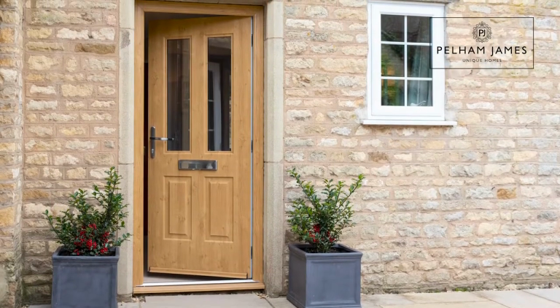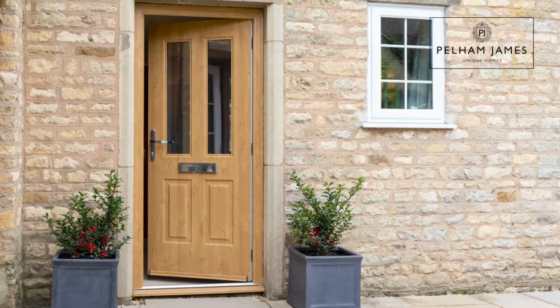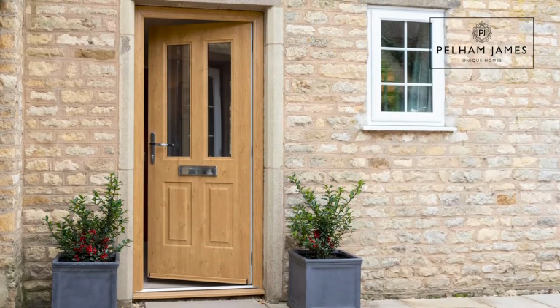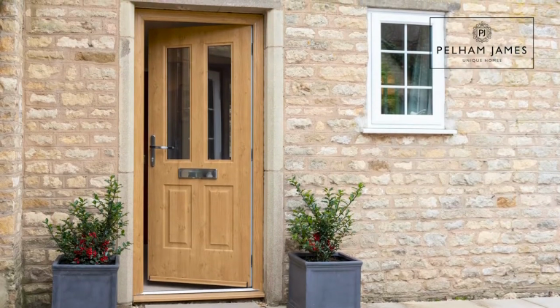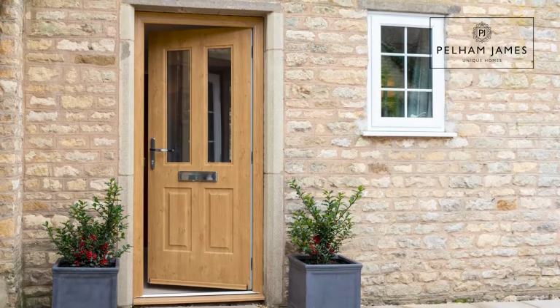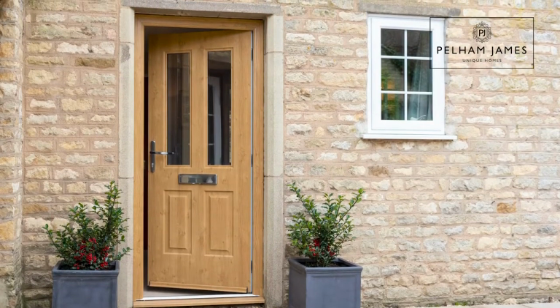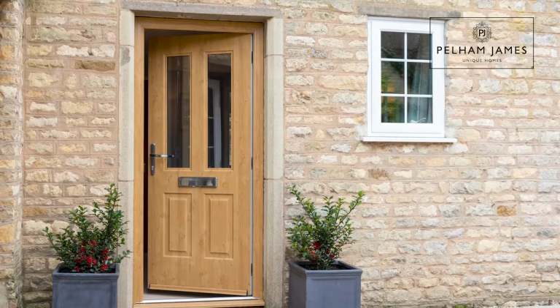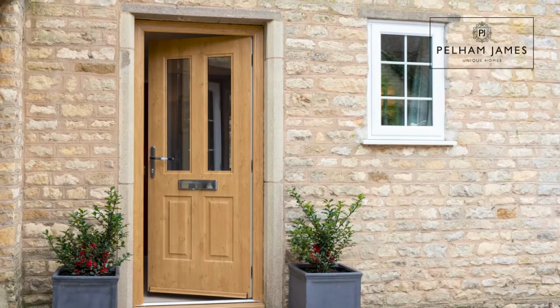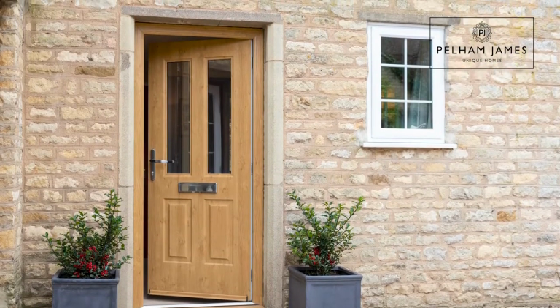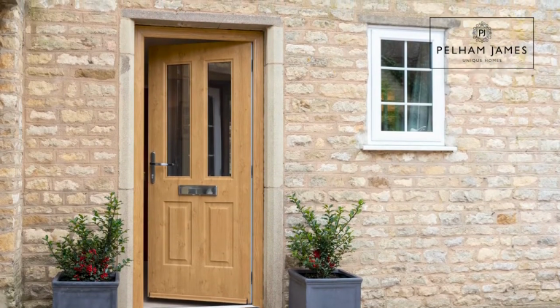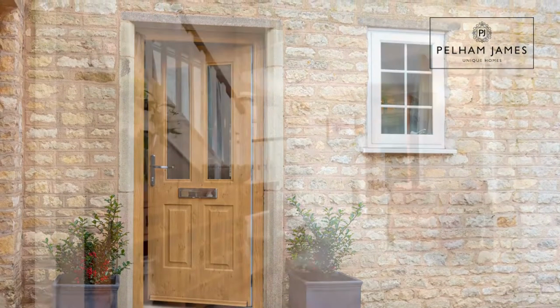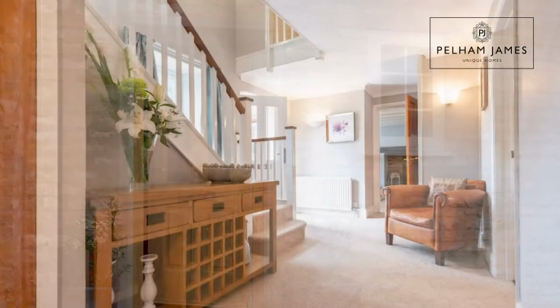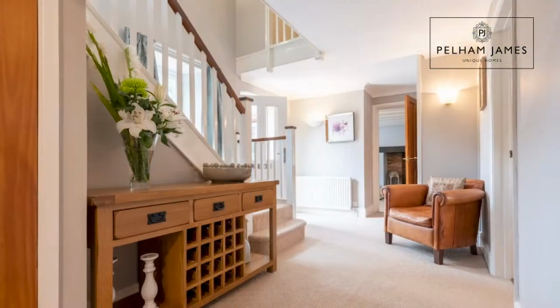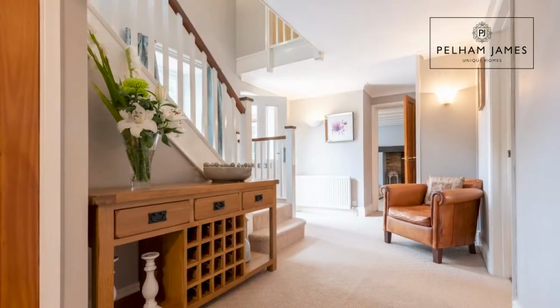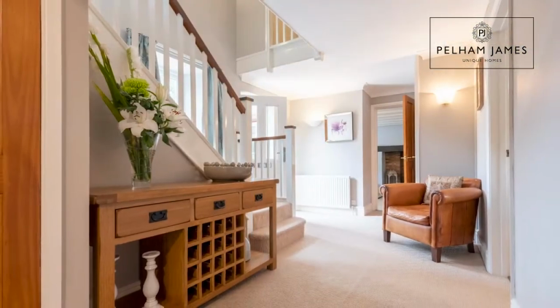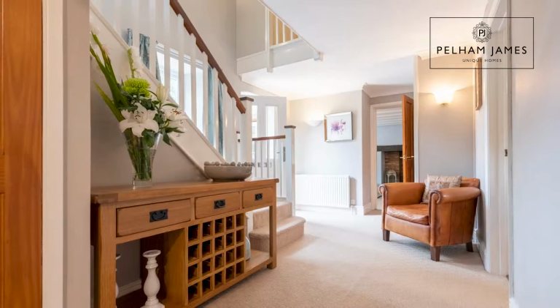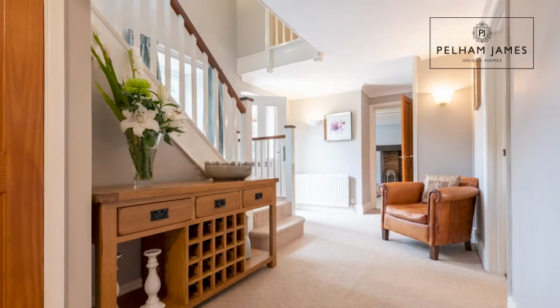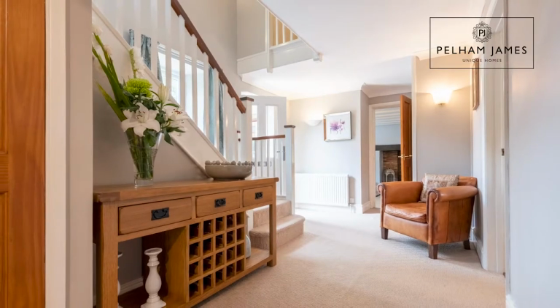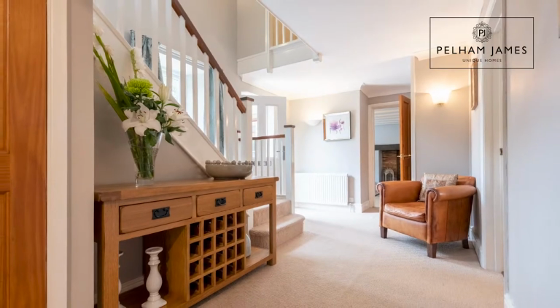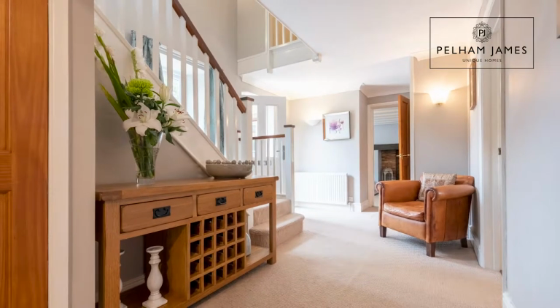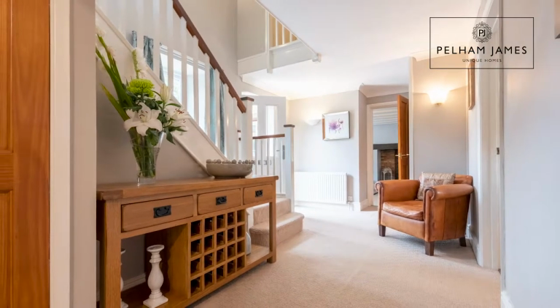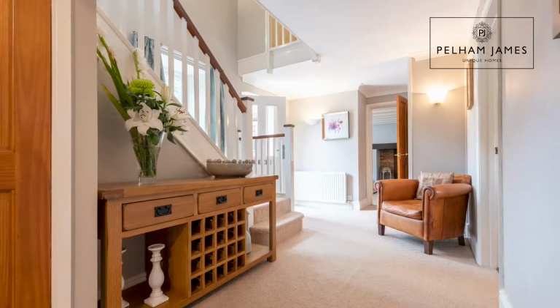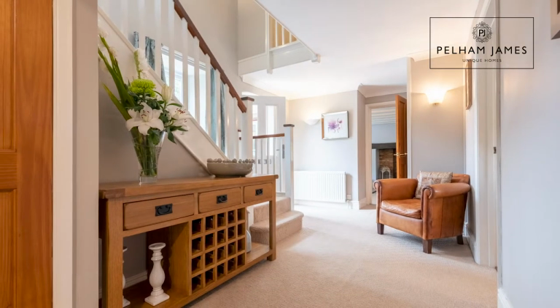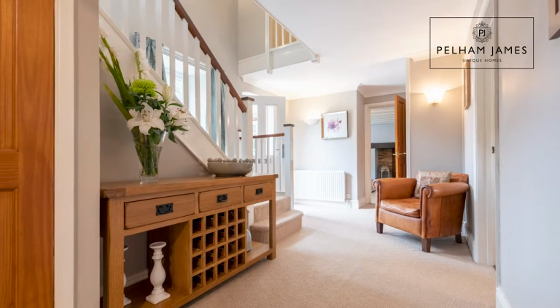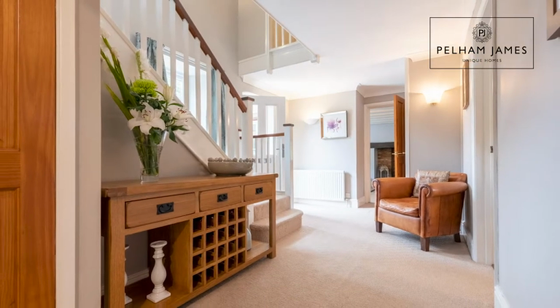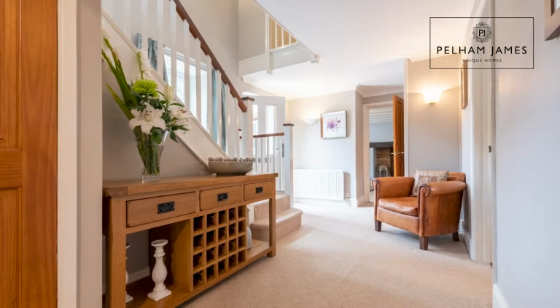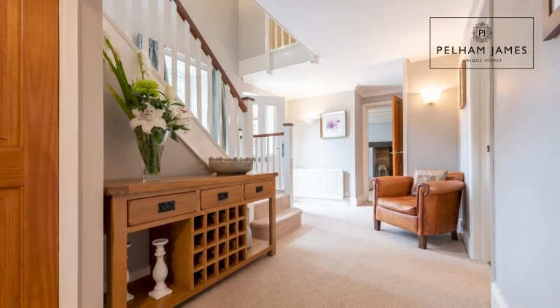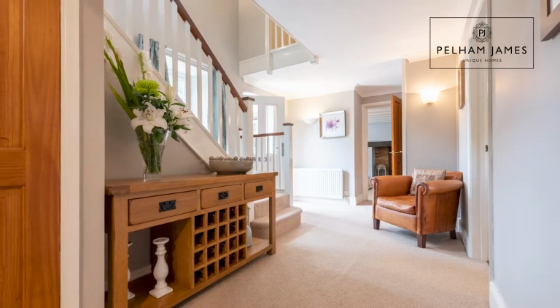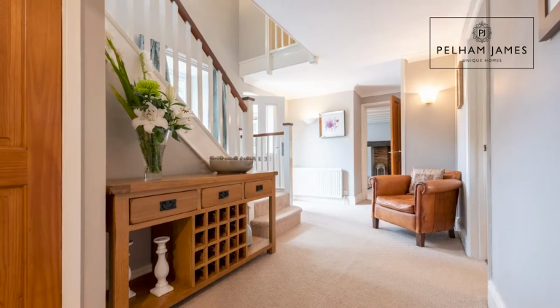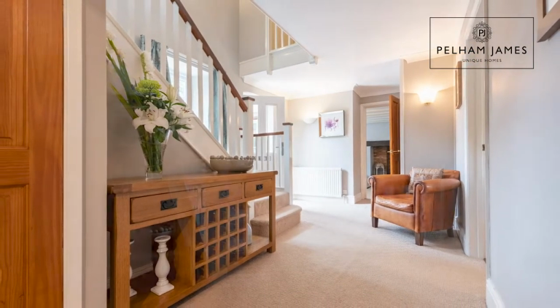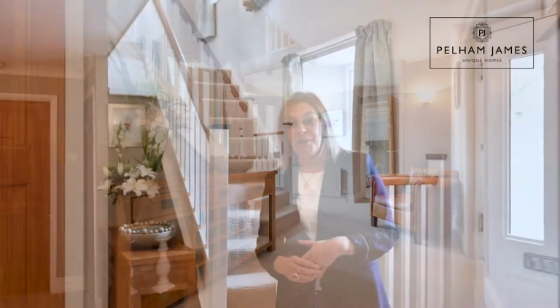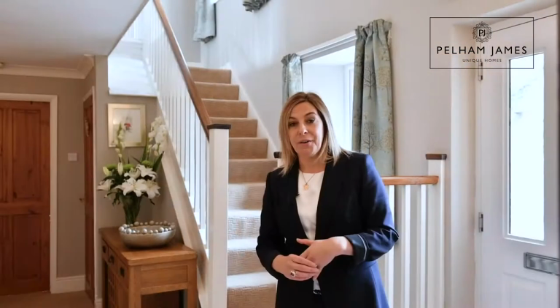As you enter the home you're welcomed into this large hallway where you'll find a cupboard for your coats and shoes and also a downstairs cloakroom.